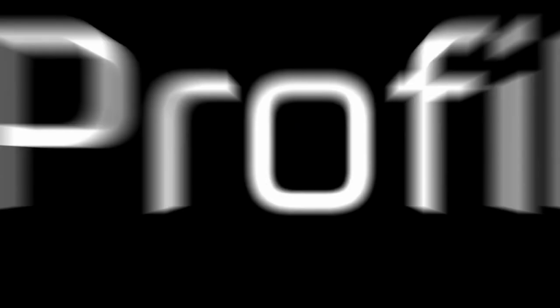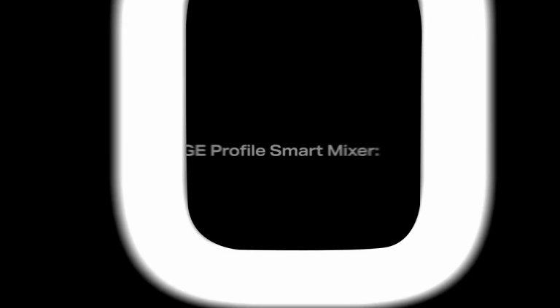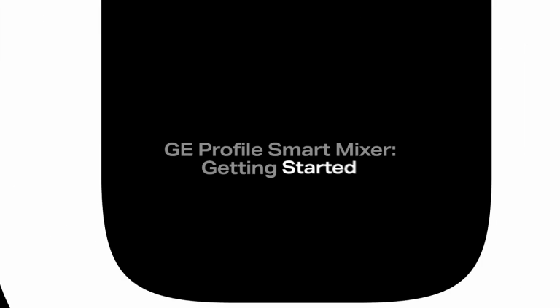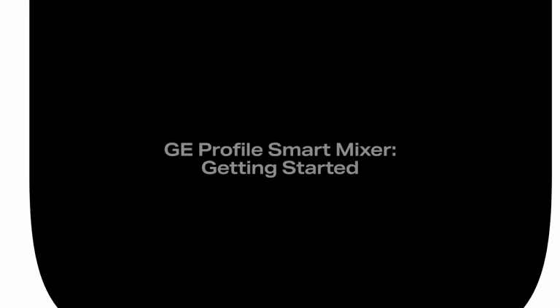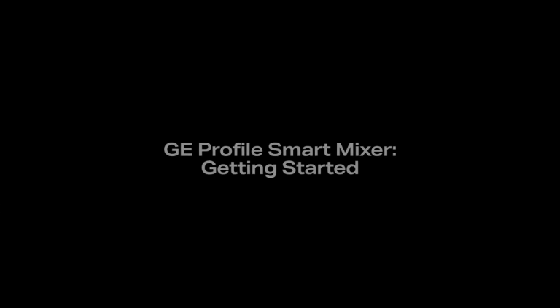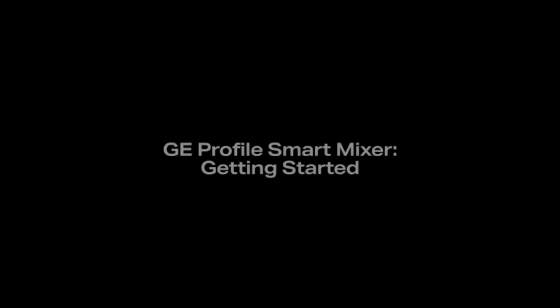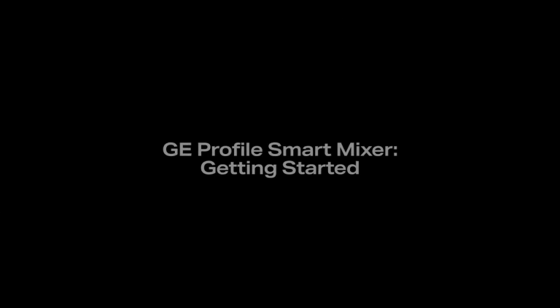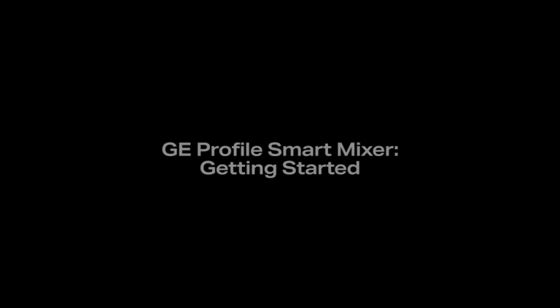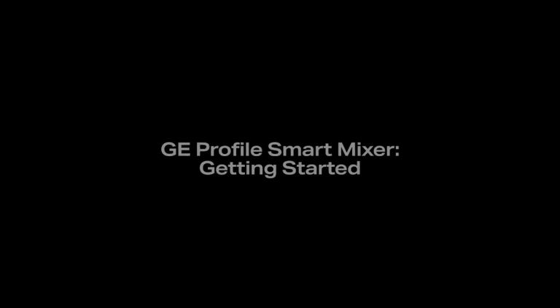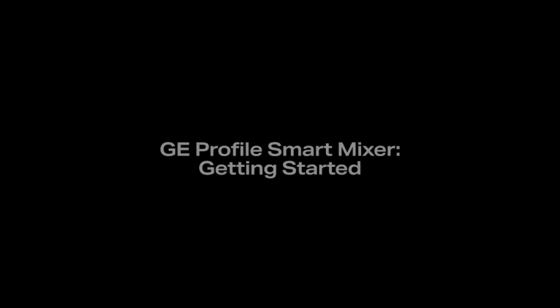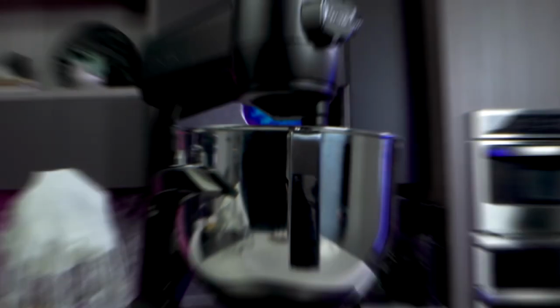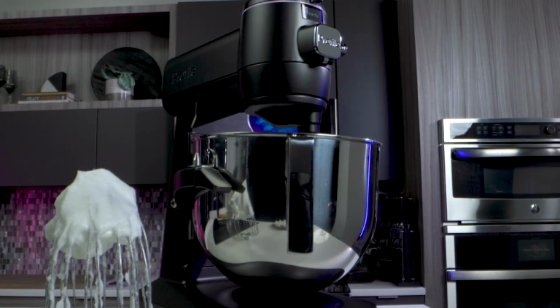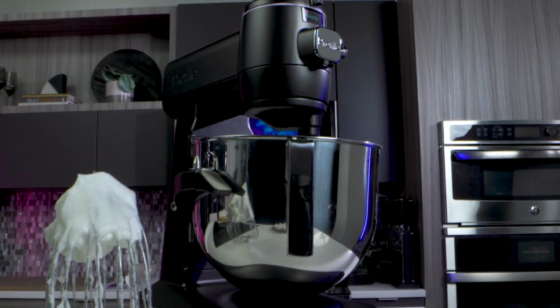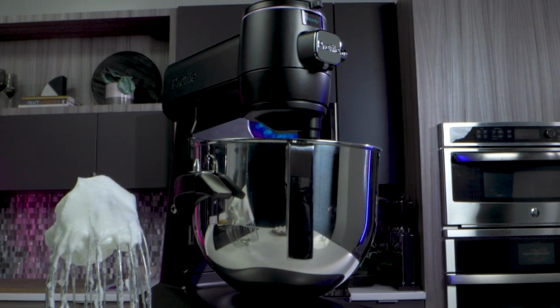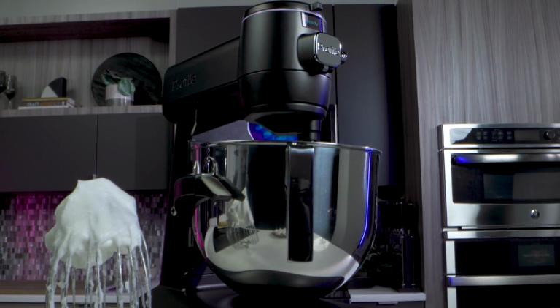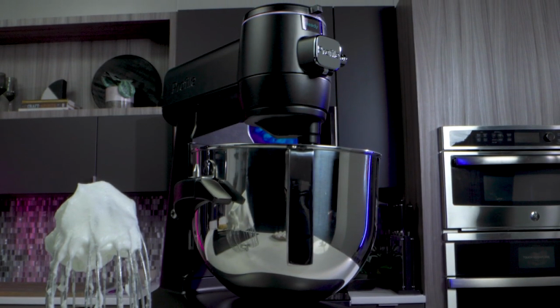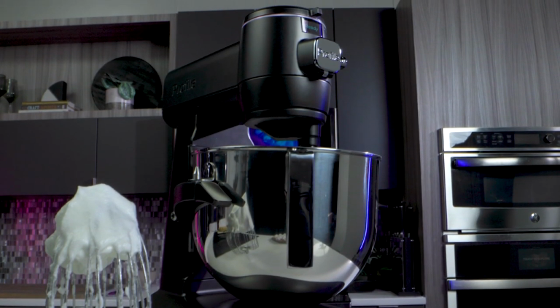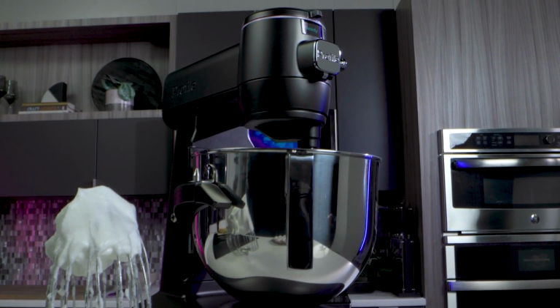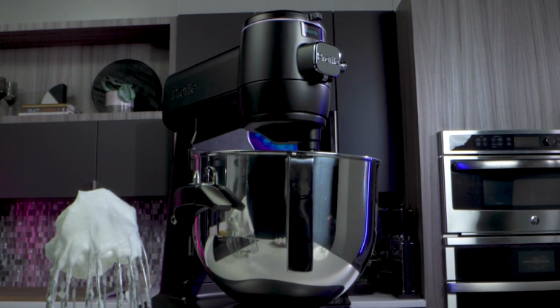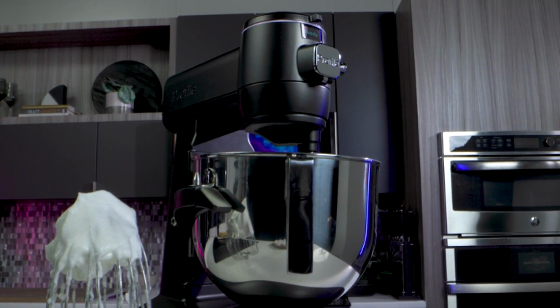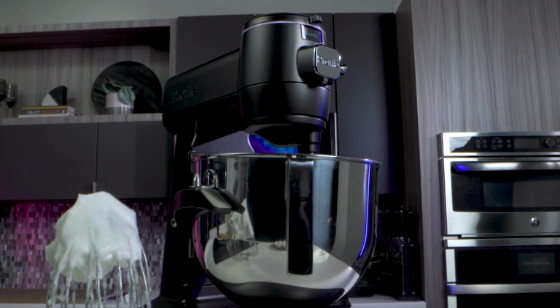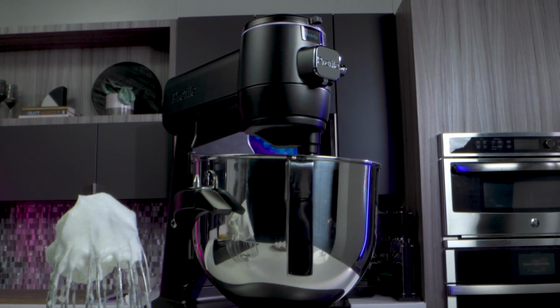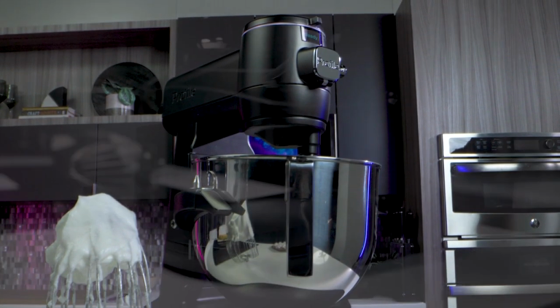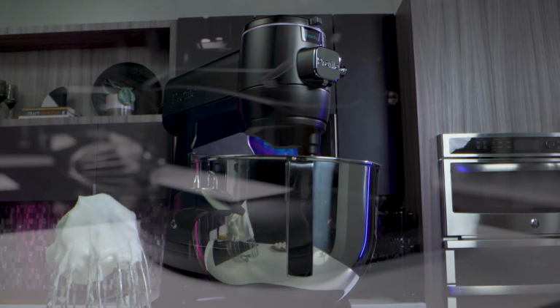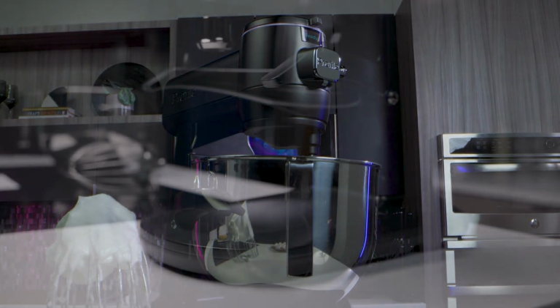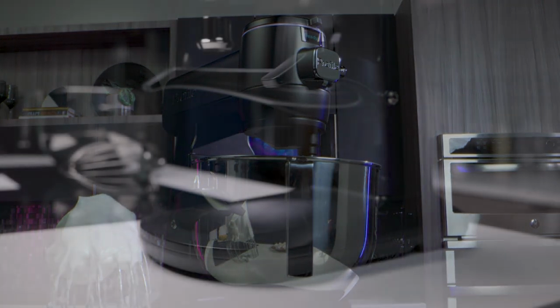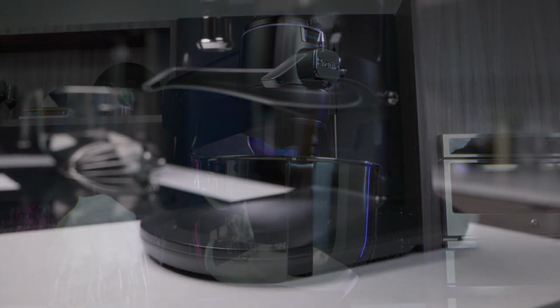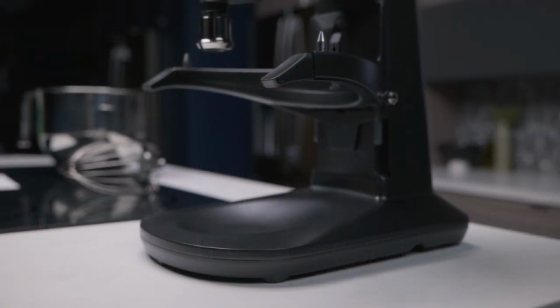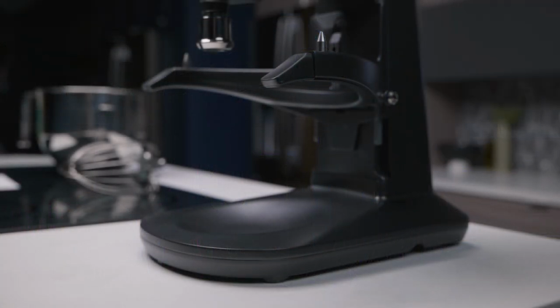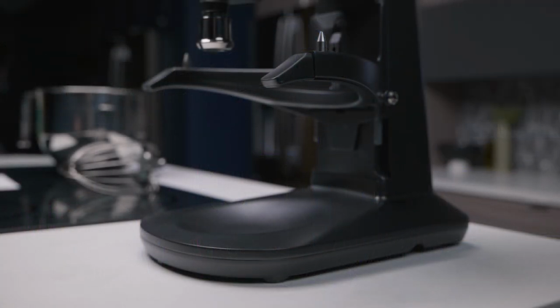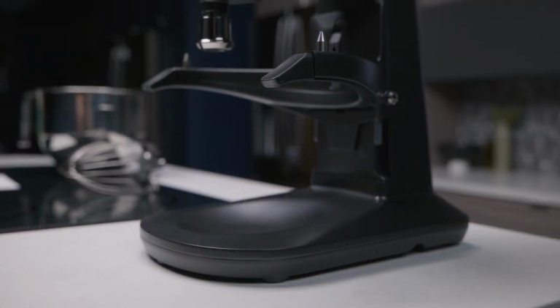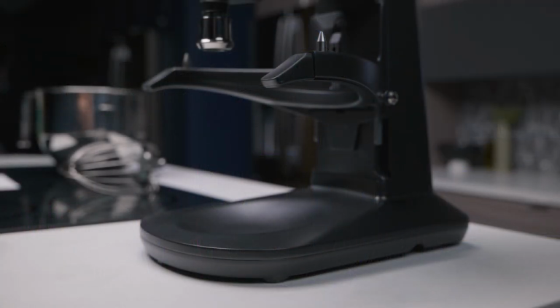Getting started with the GE Profile Smart Mixer. Start by unplugging your stand mixer.